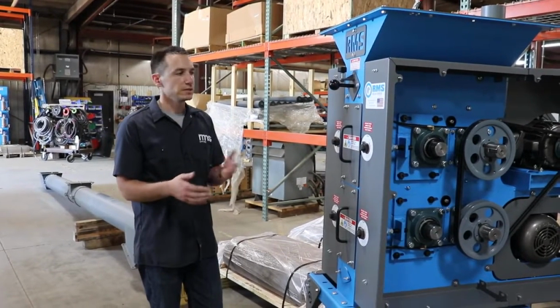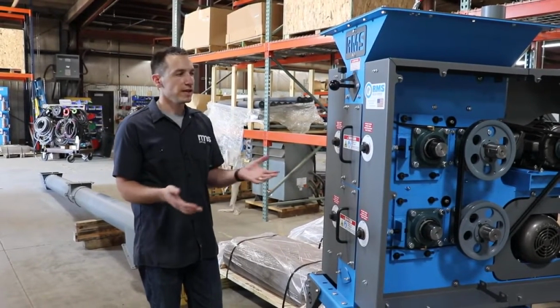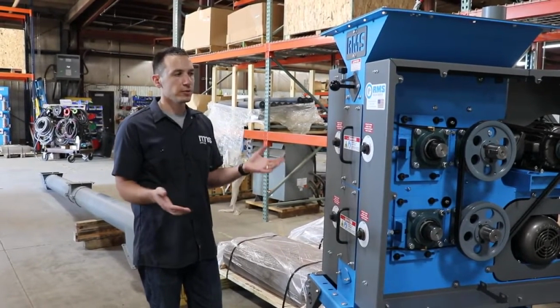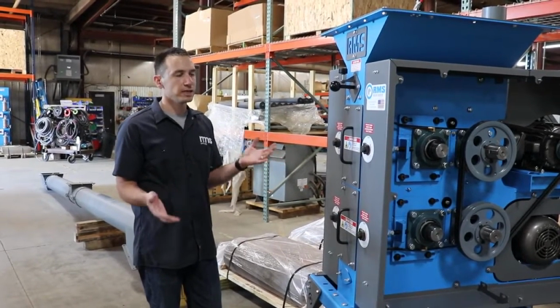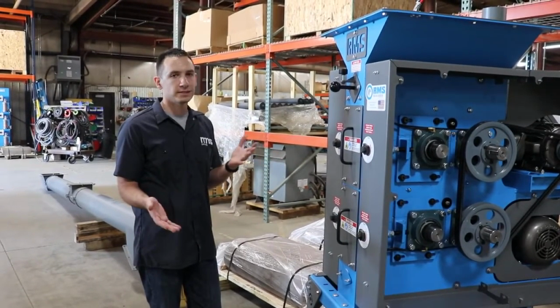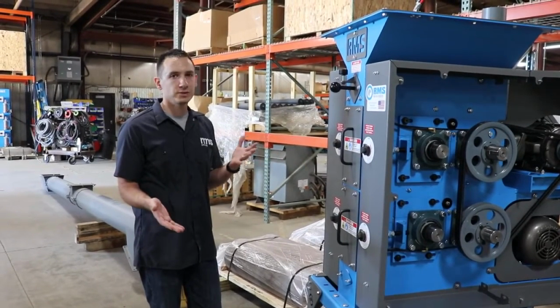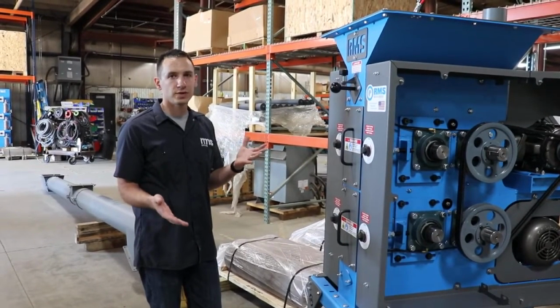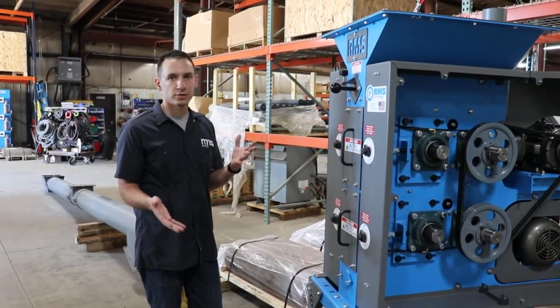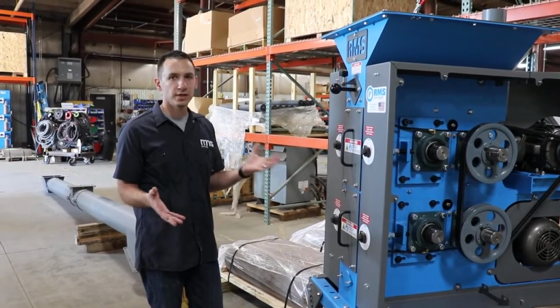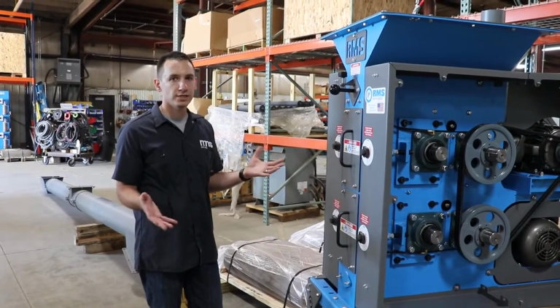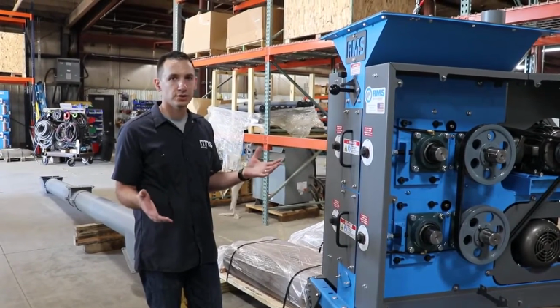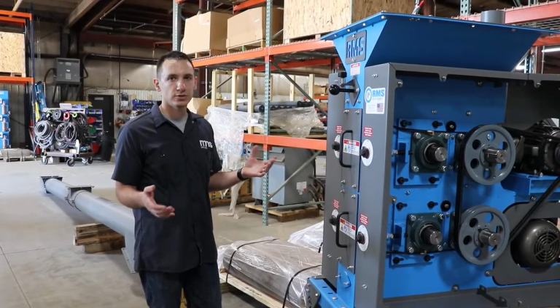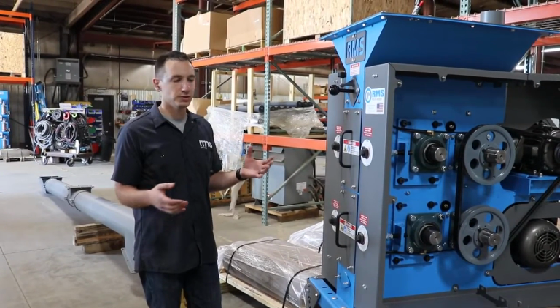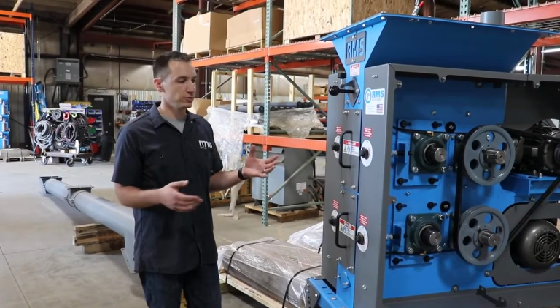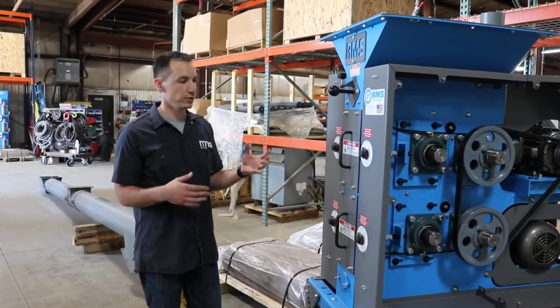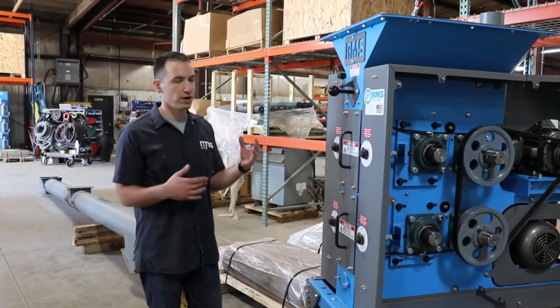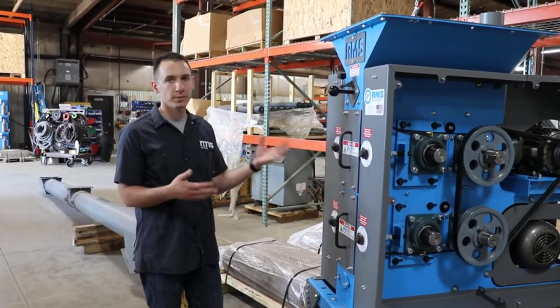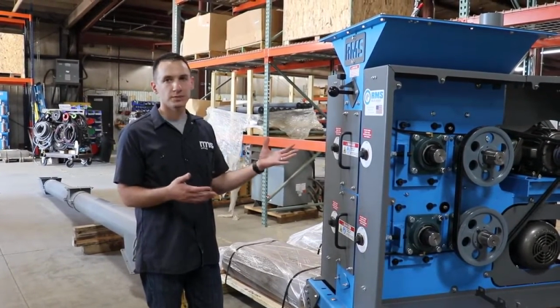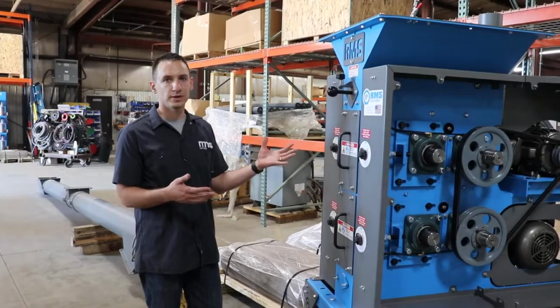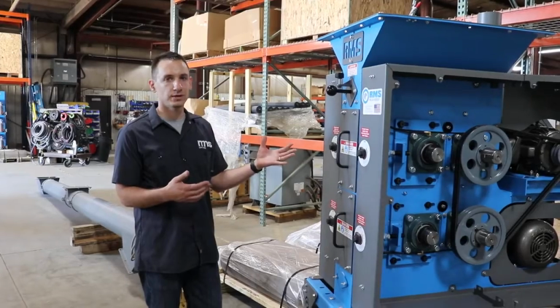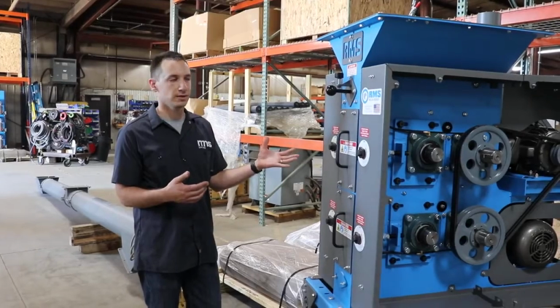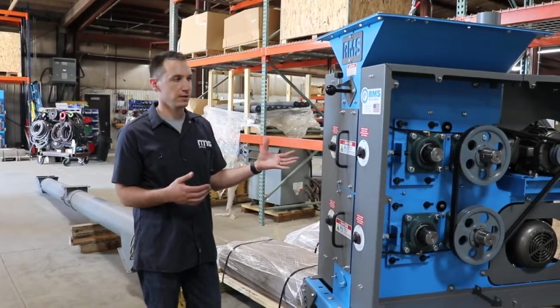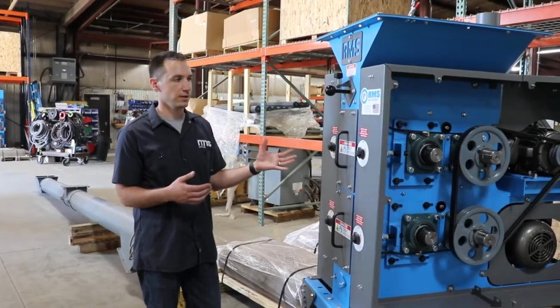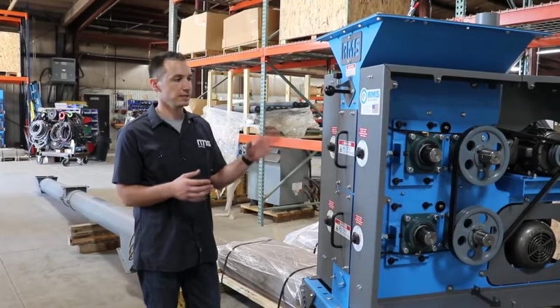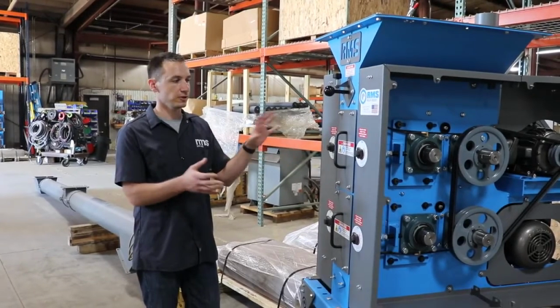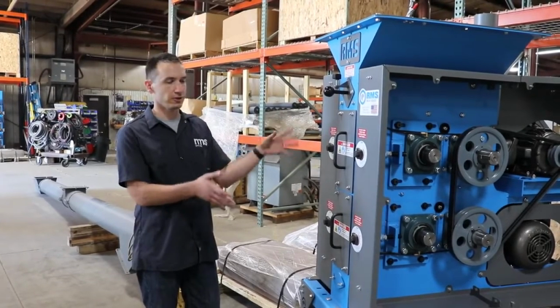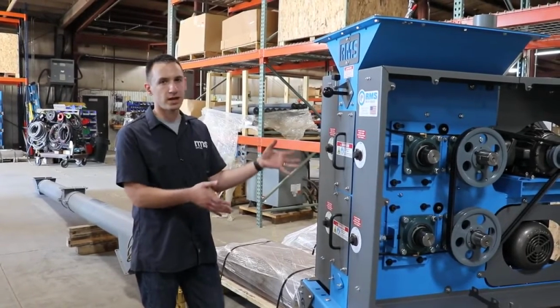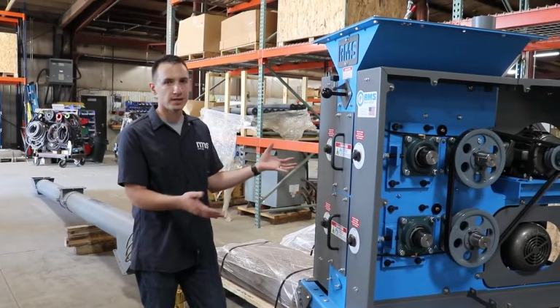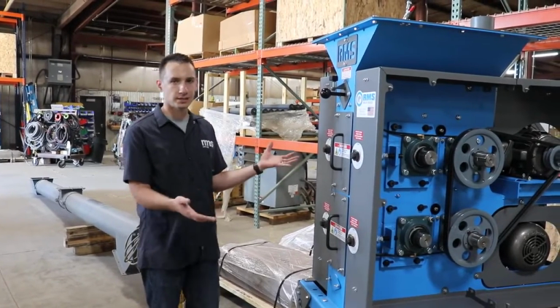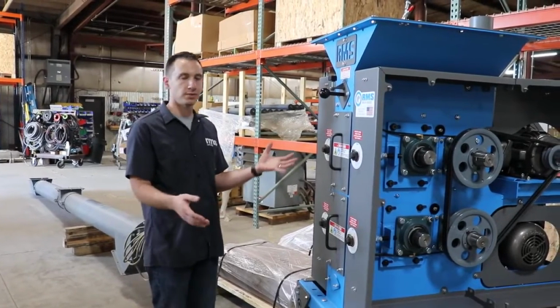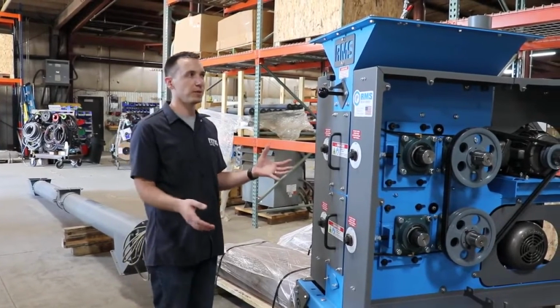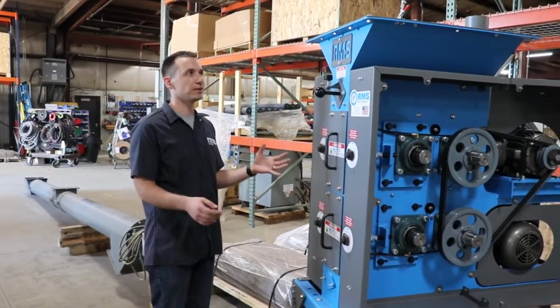Today we're going to do kind of a quick intro to an RMS mill. This here is our 9x6 double pair.